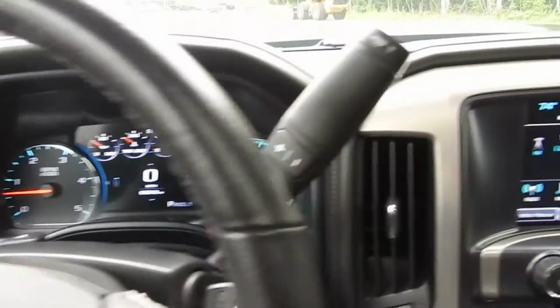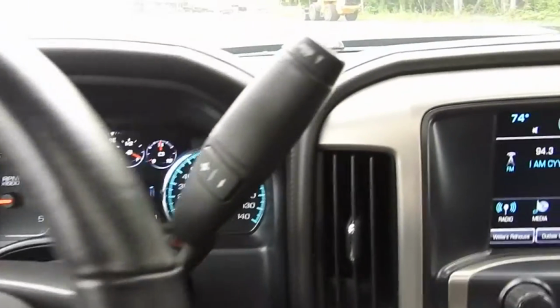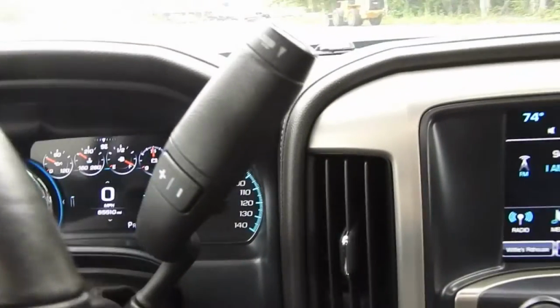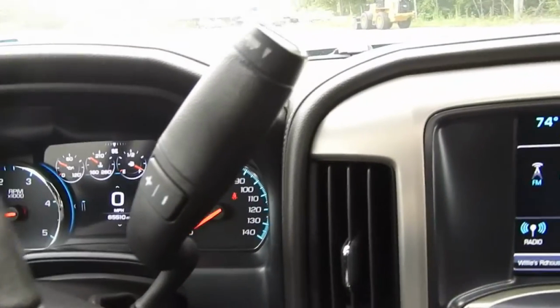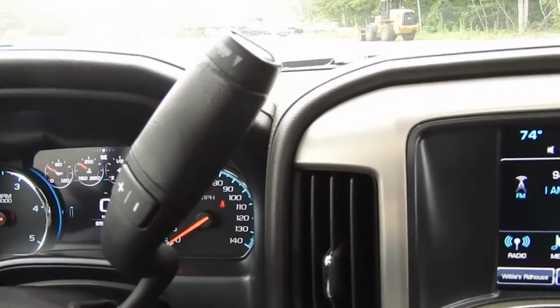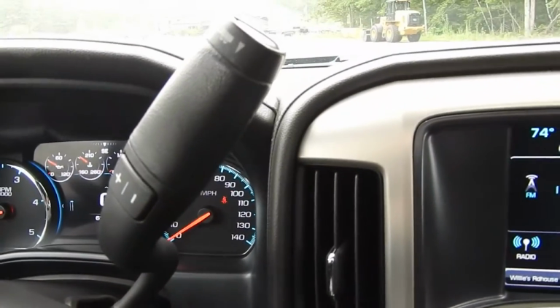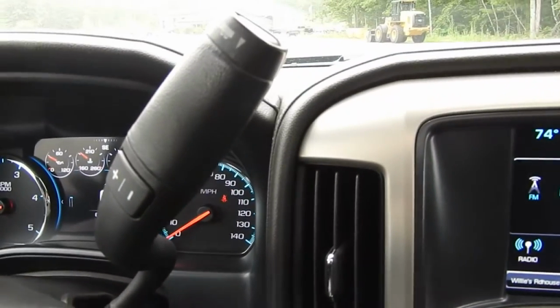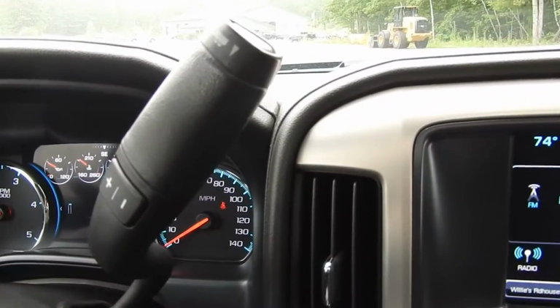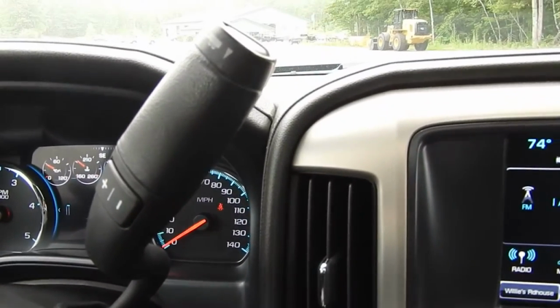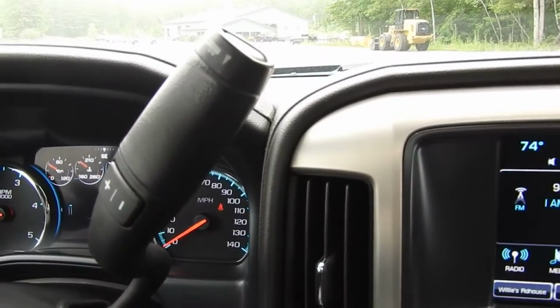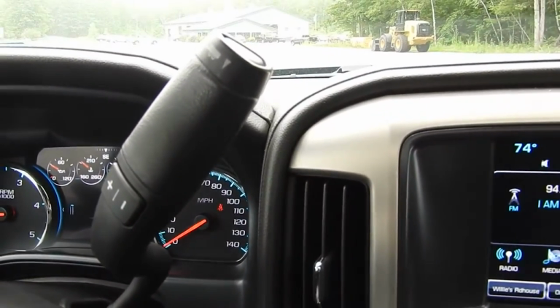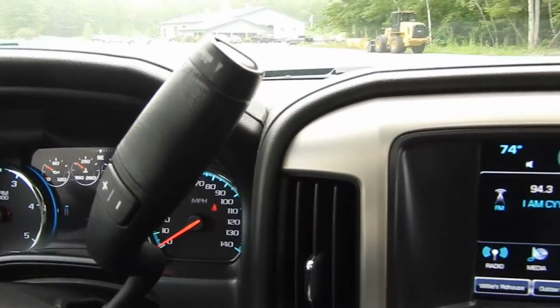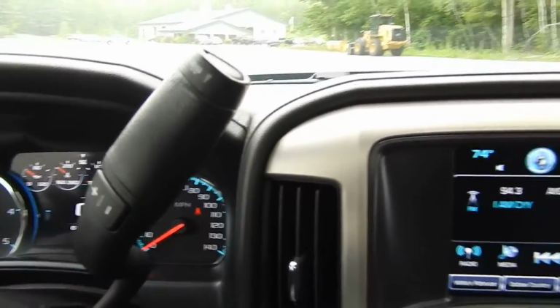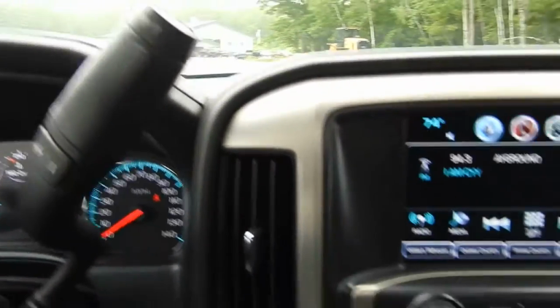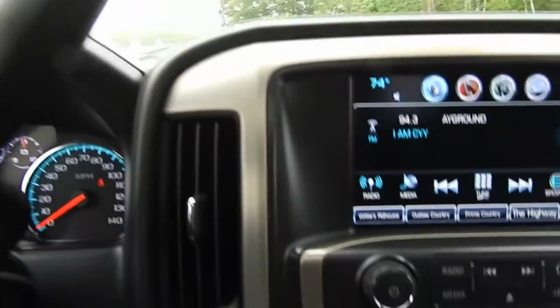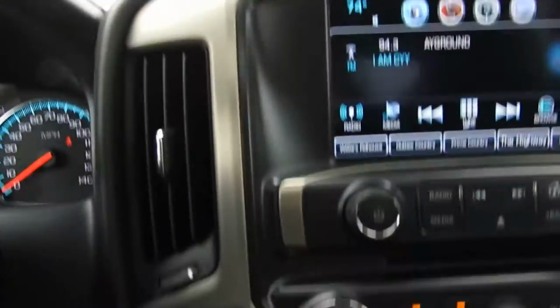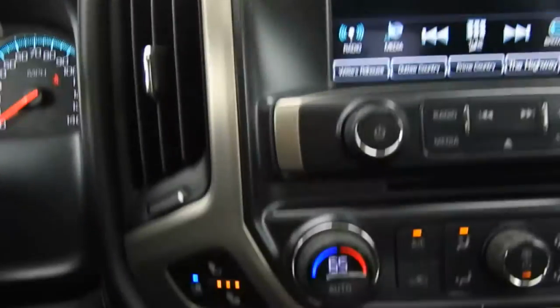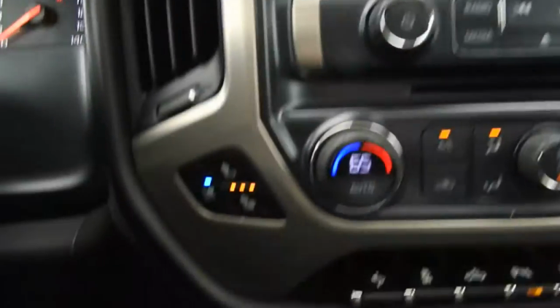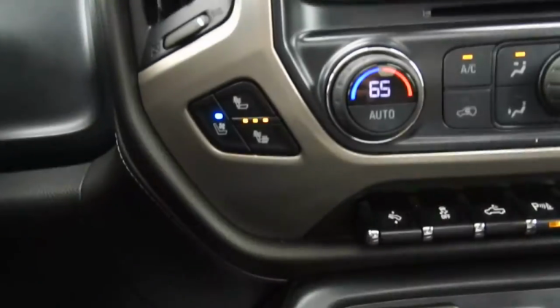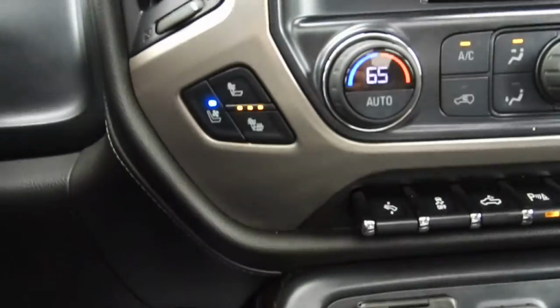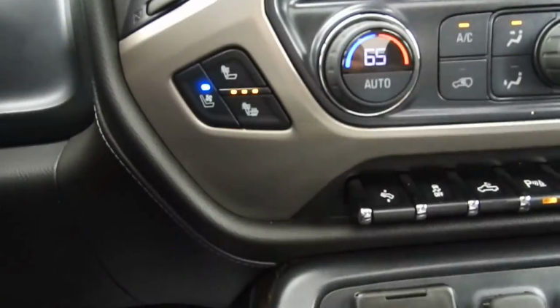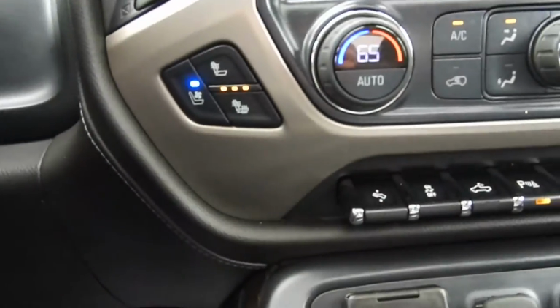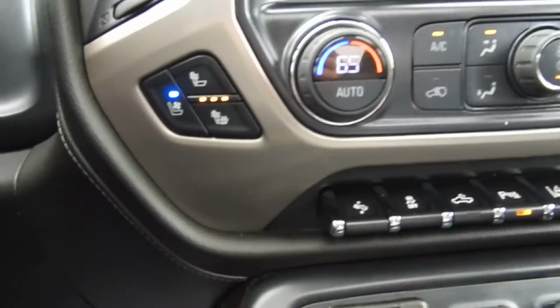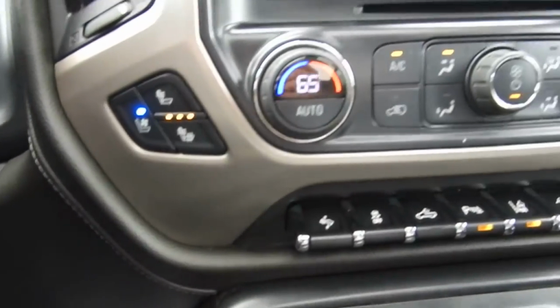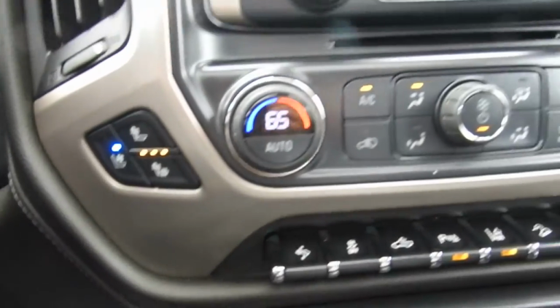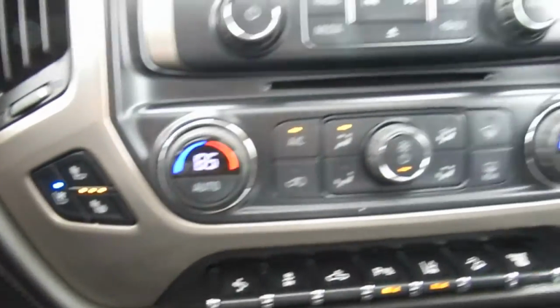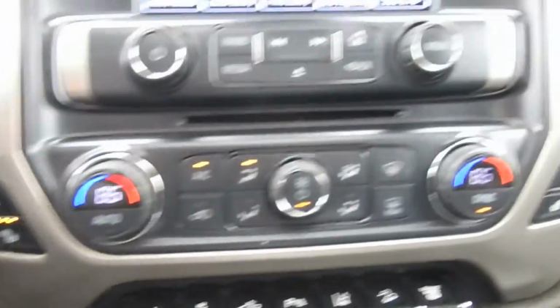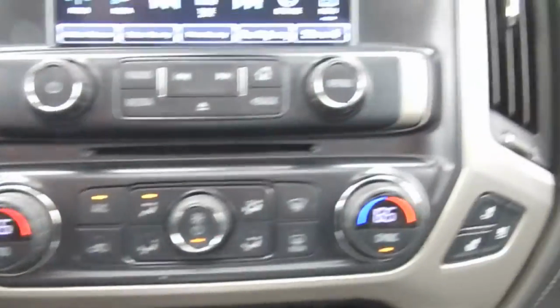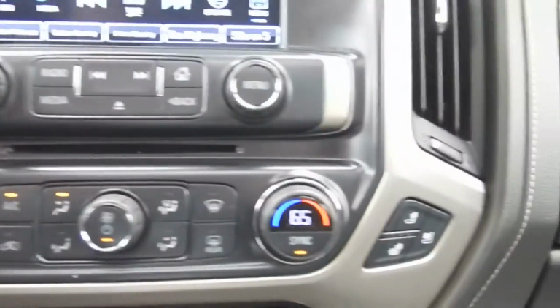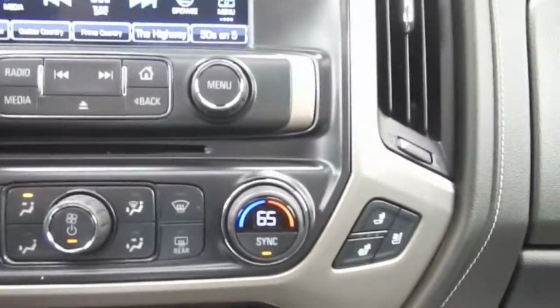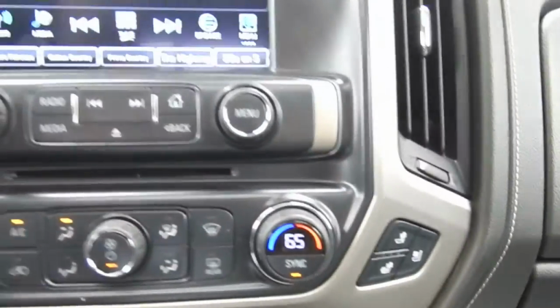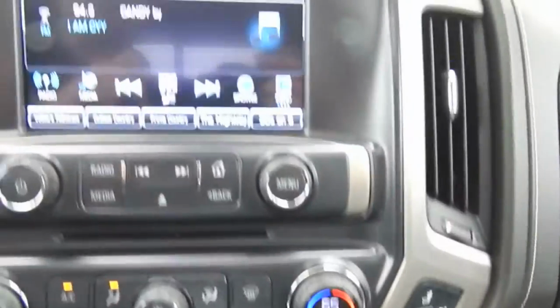You've got your column shifter here with your manual and tow haul mode. You do also have your heated and ventilated front seats.